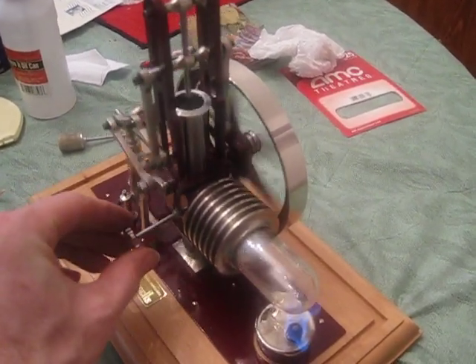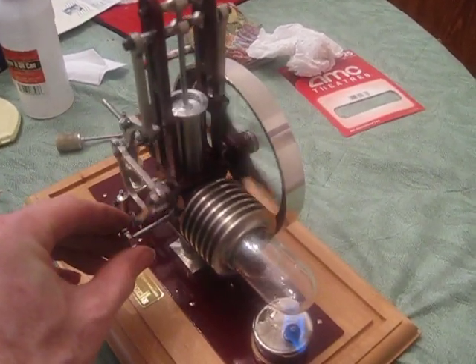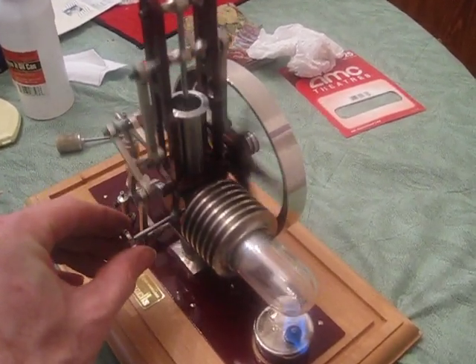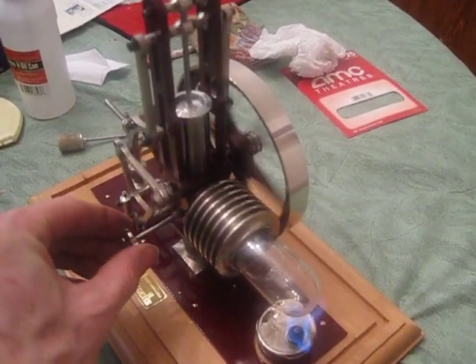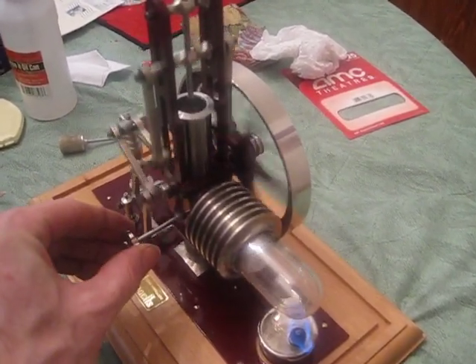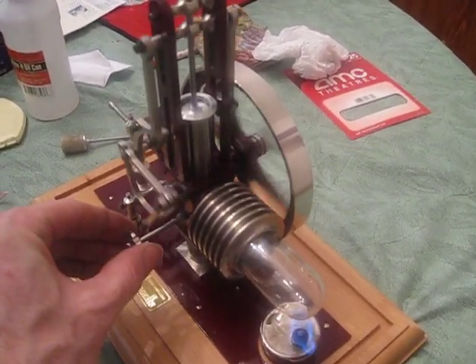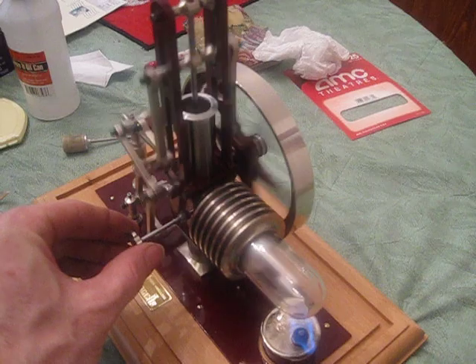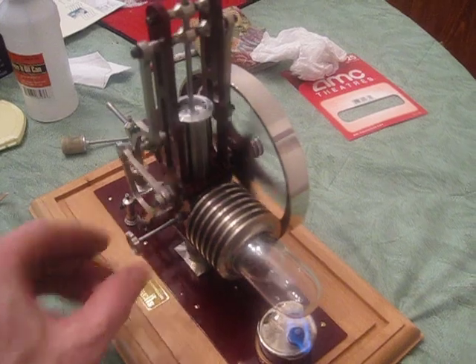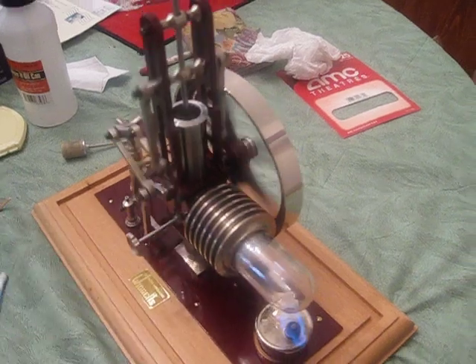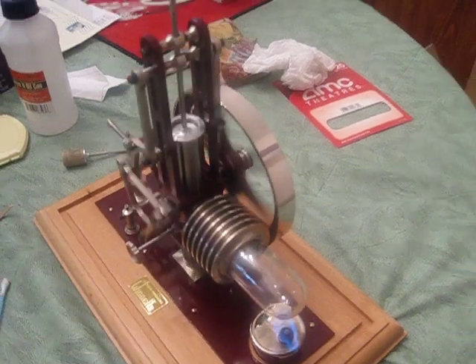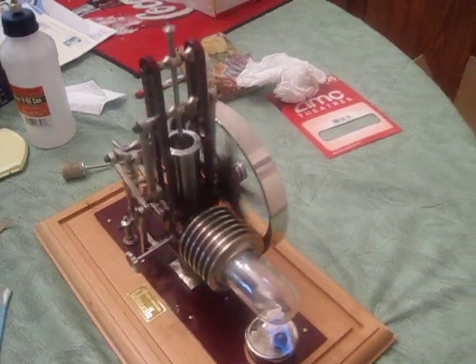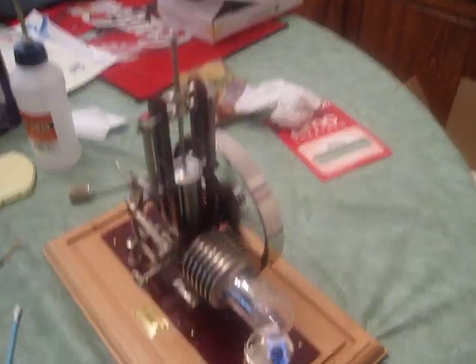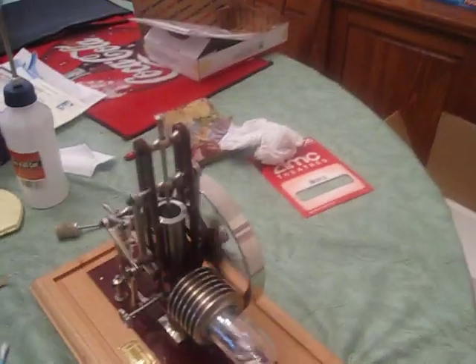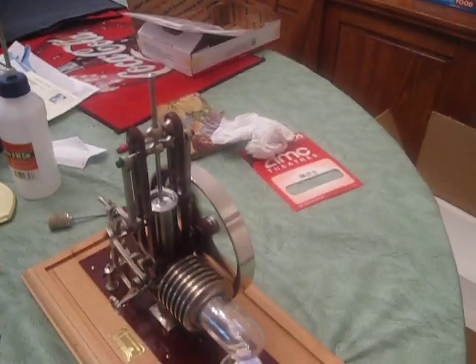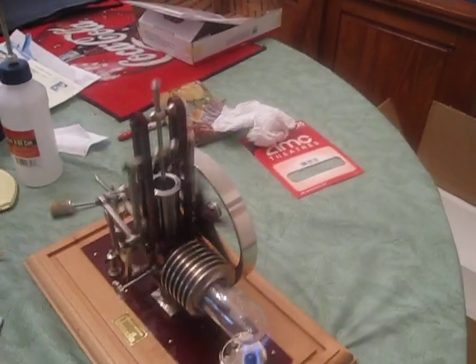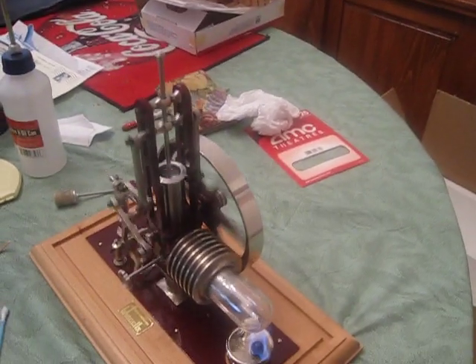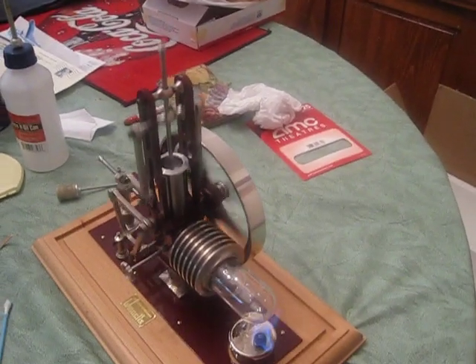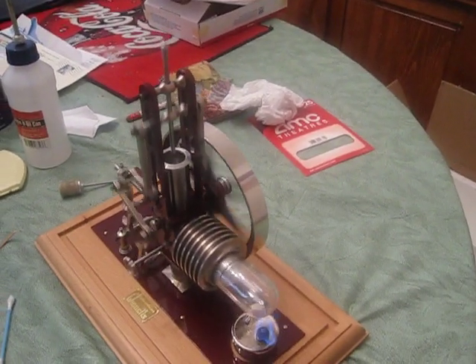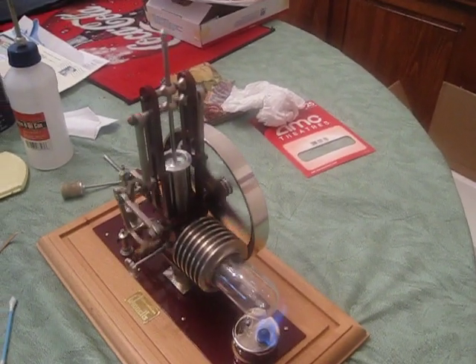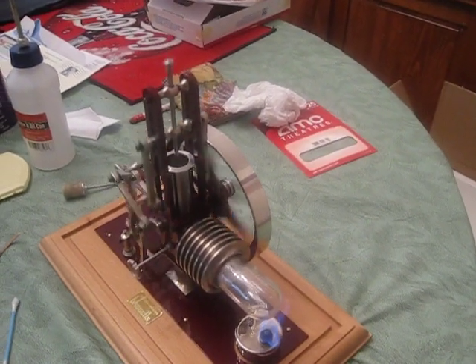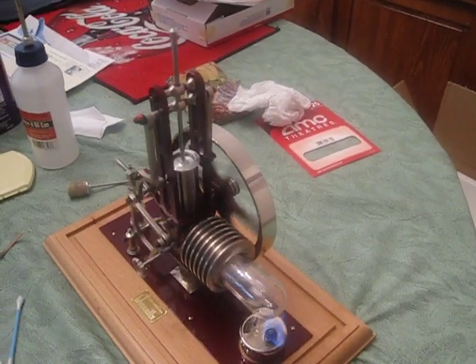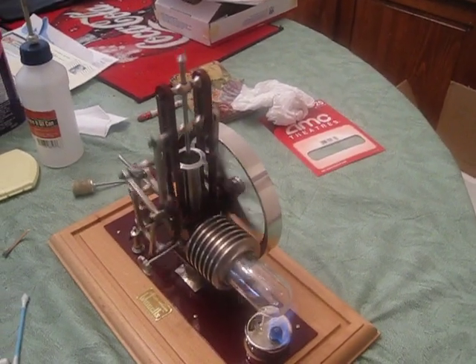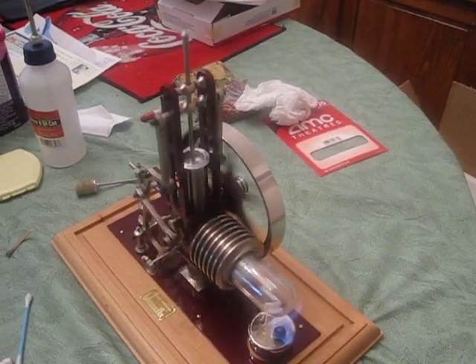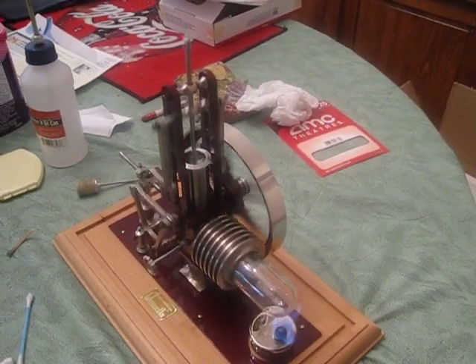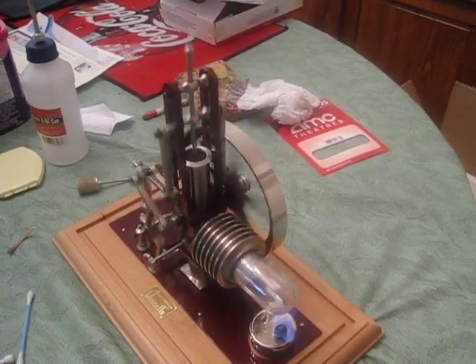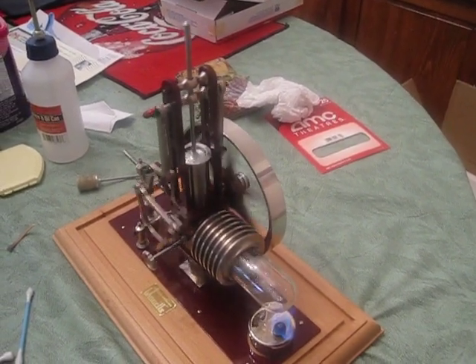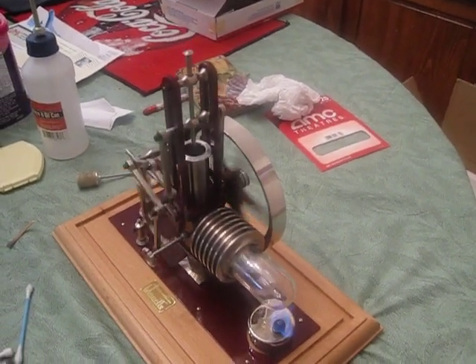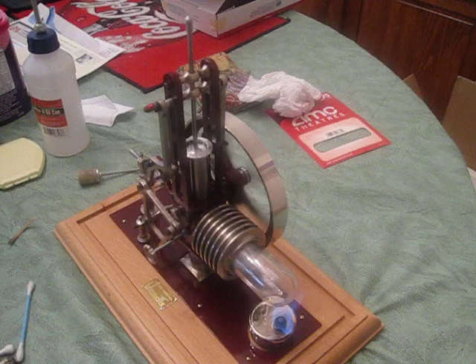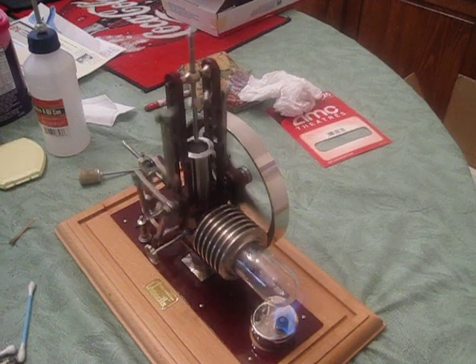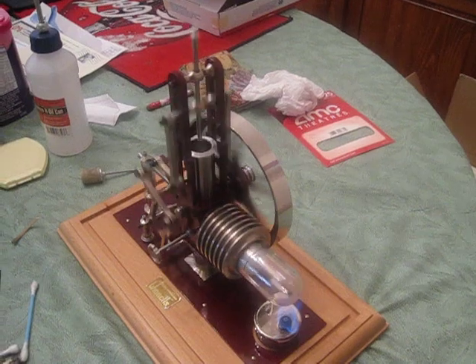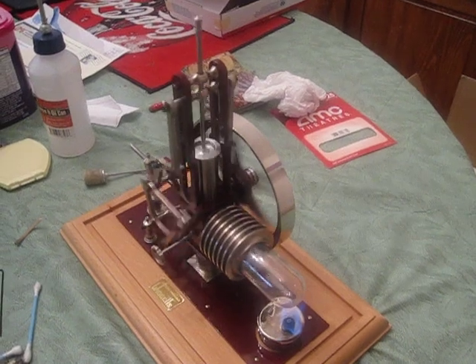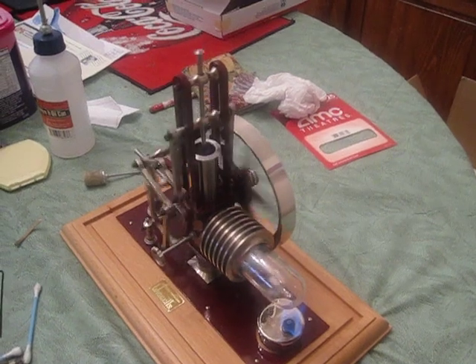Open it up just a little bit. There we go. Very nice.